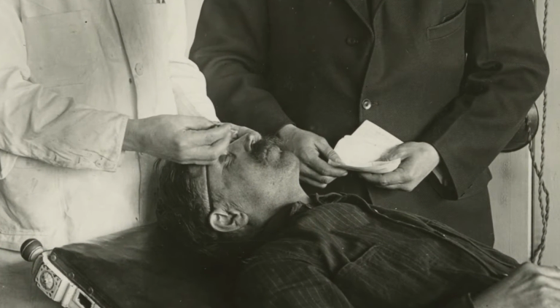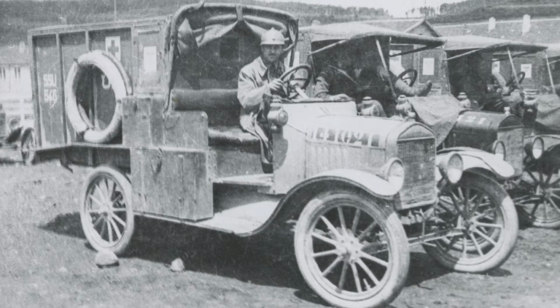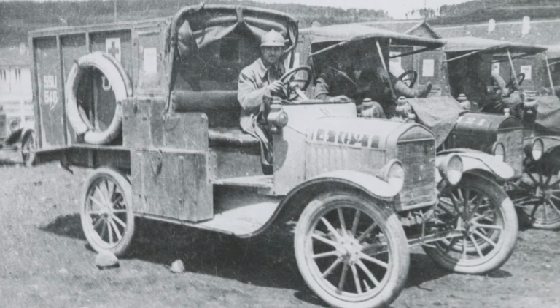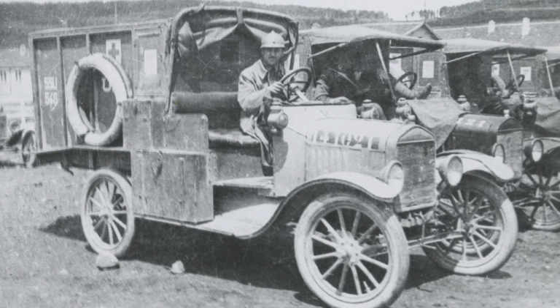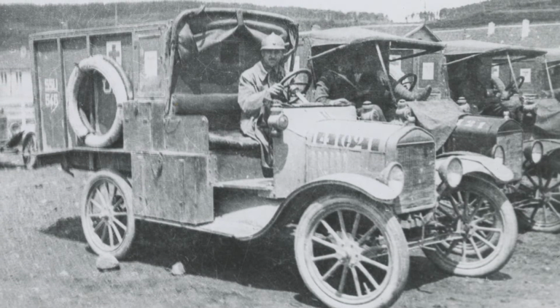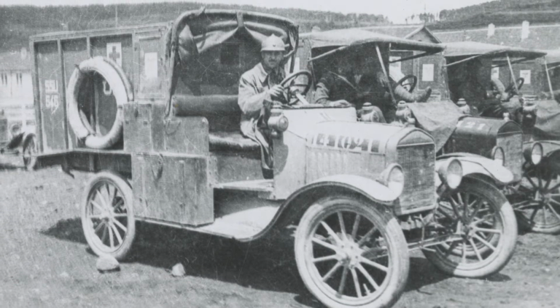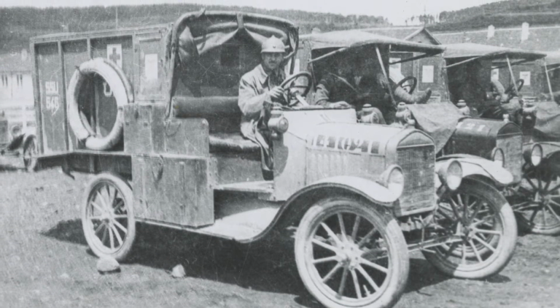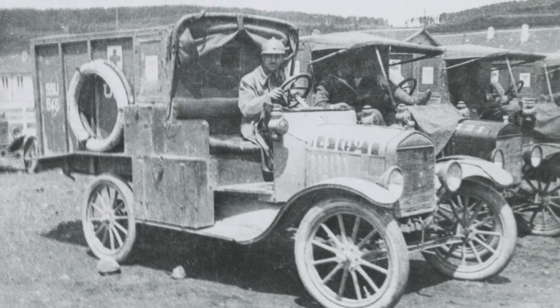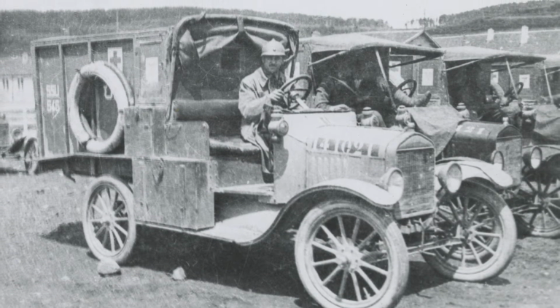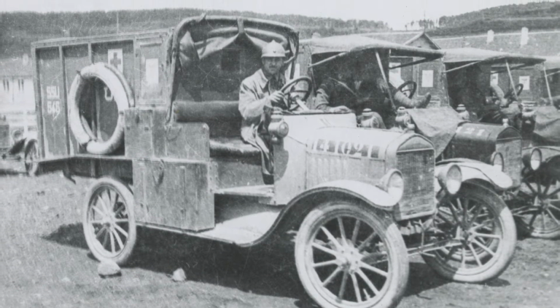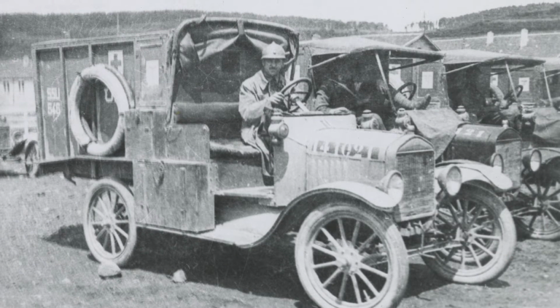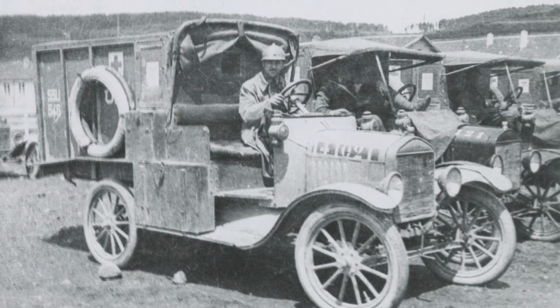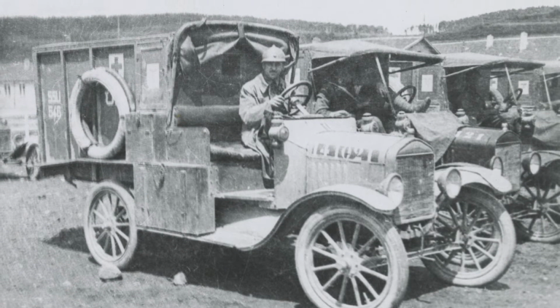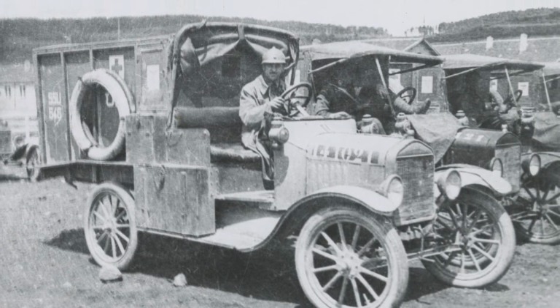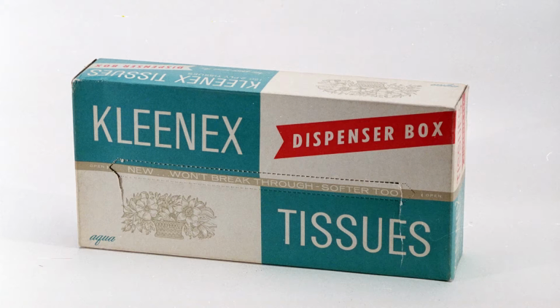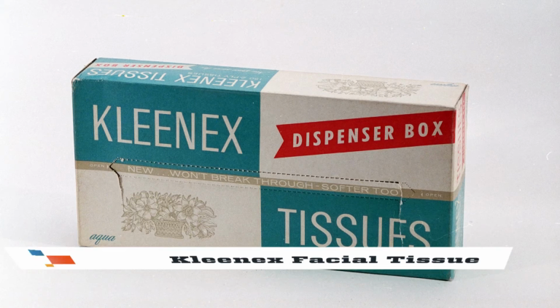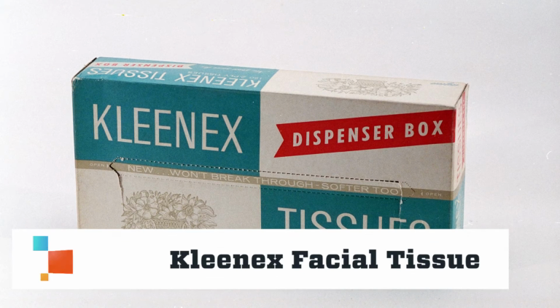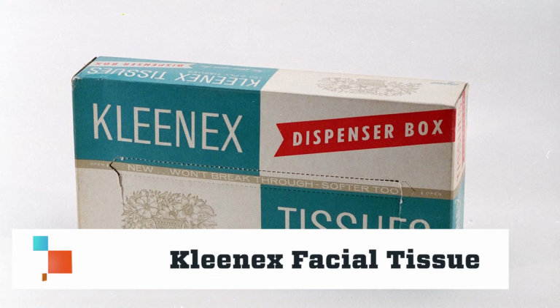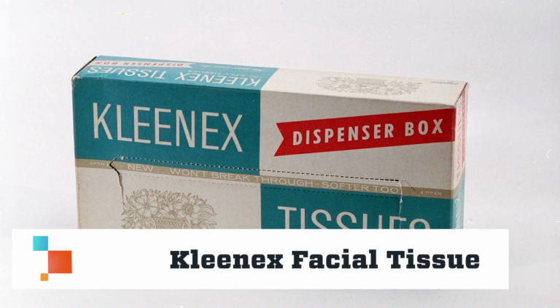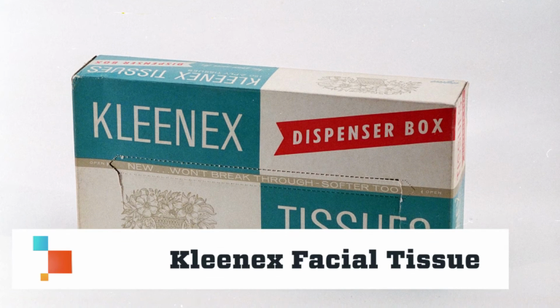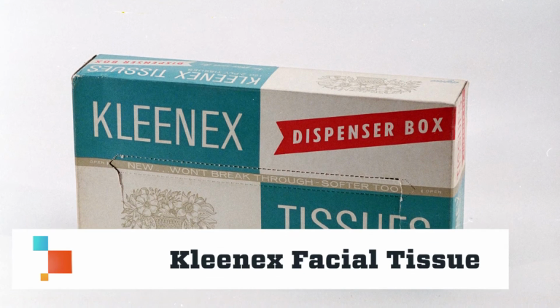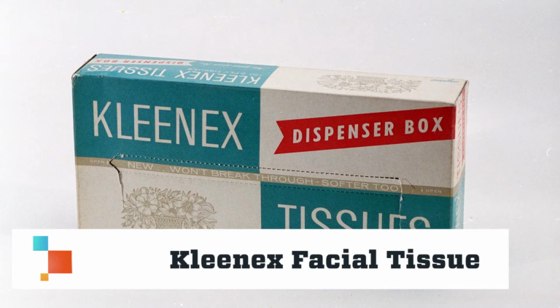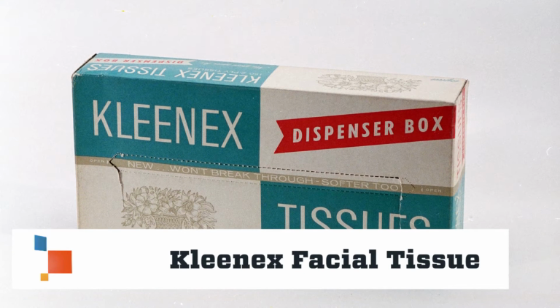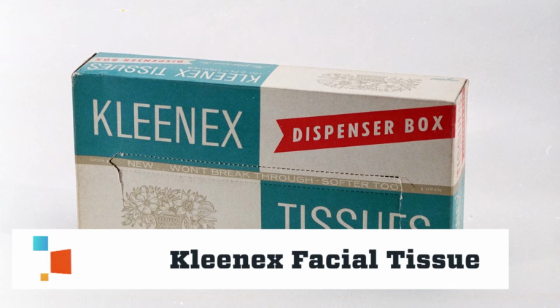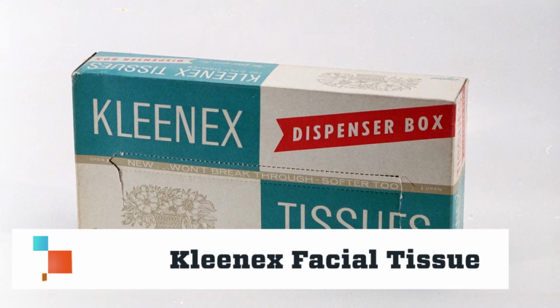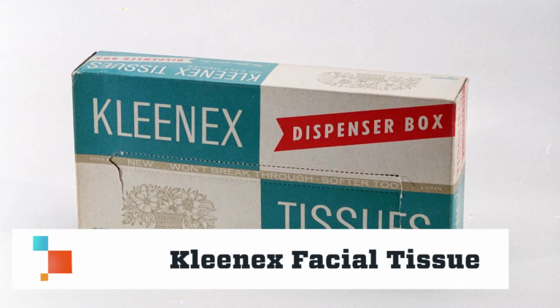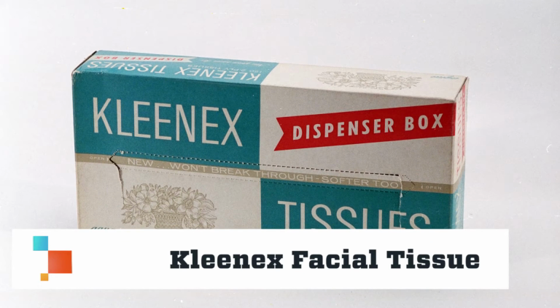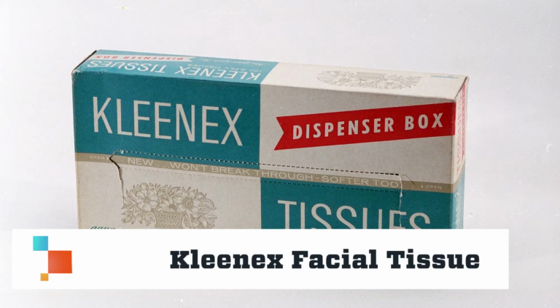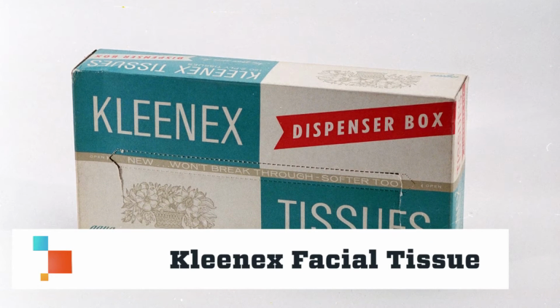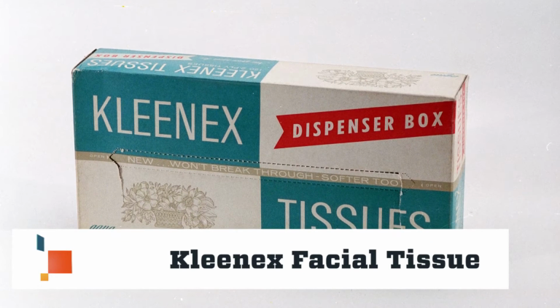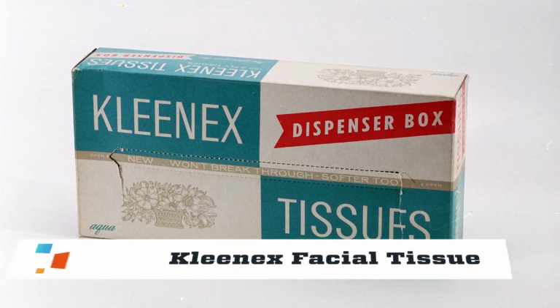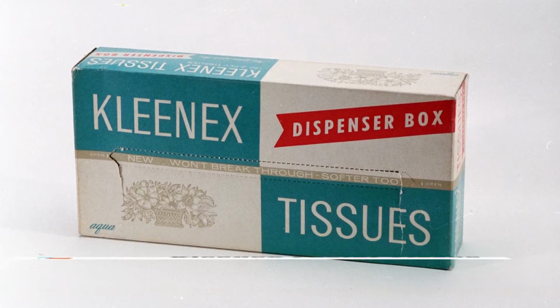At the end of World War I, Kimberly-Clark had a surplus of this new material. And with the surplus, Kleenex facial tissue was born.